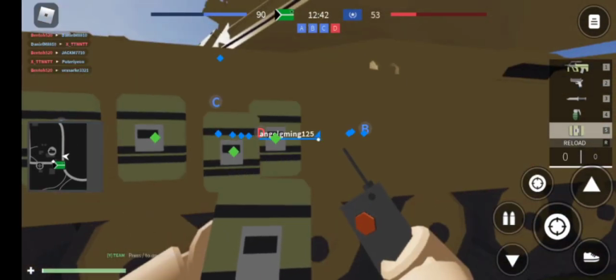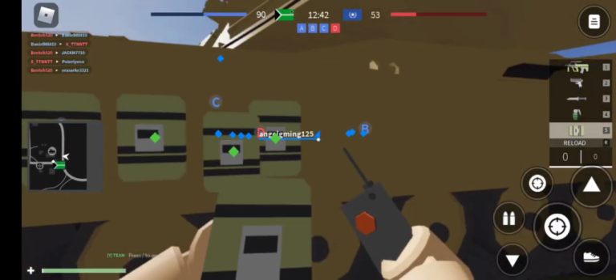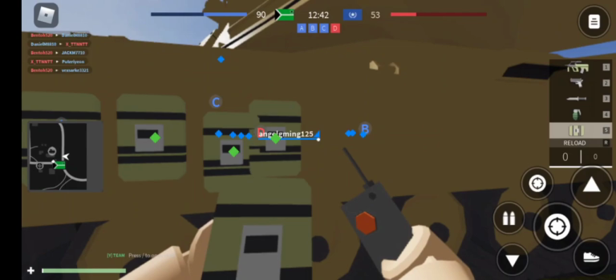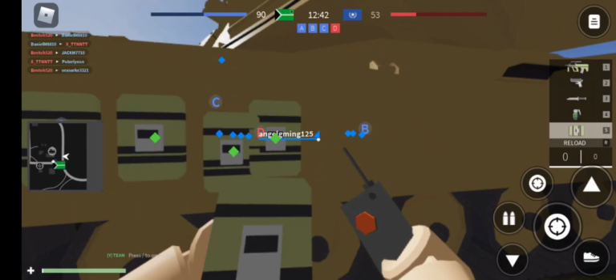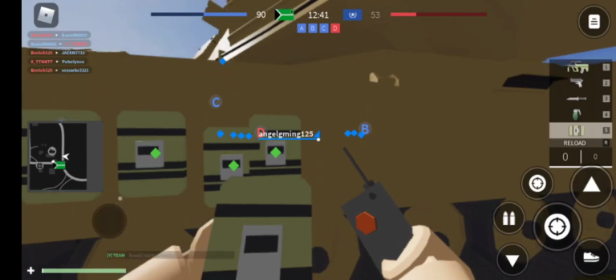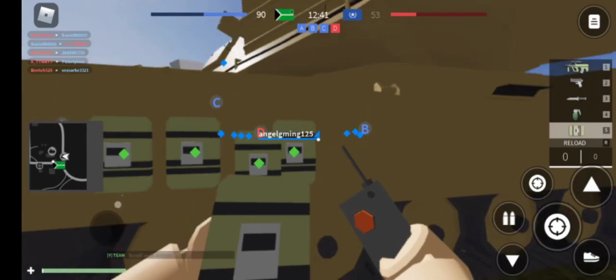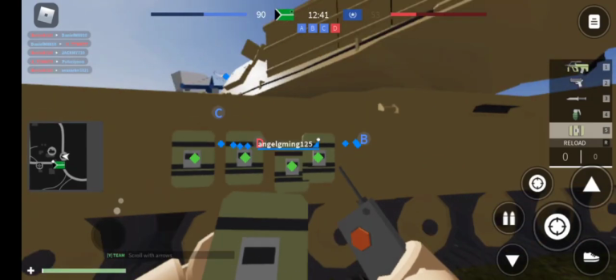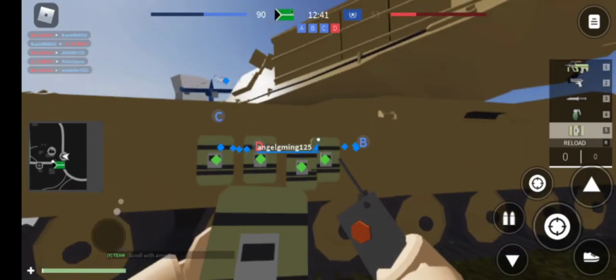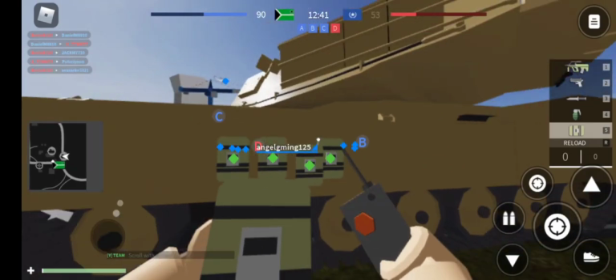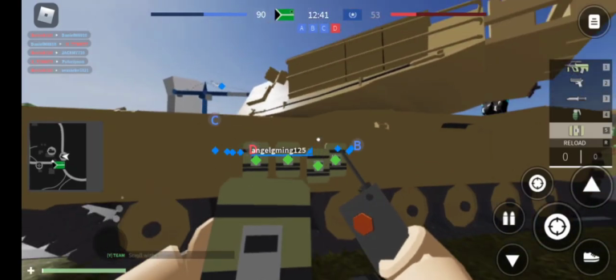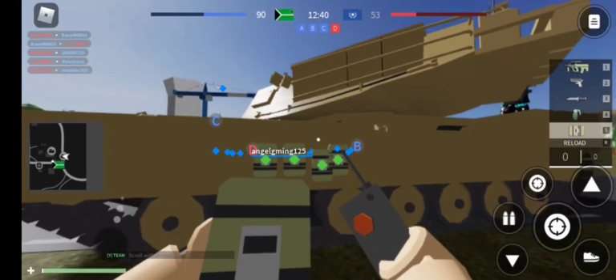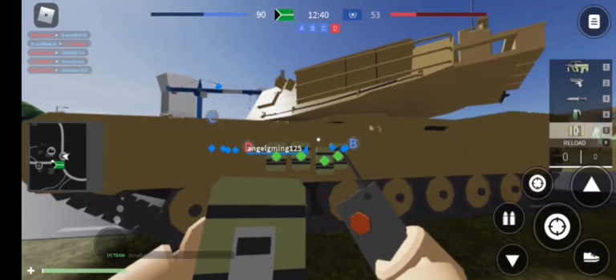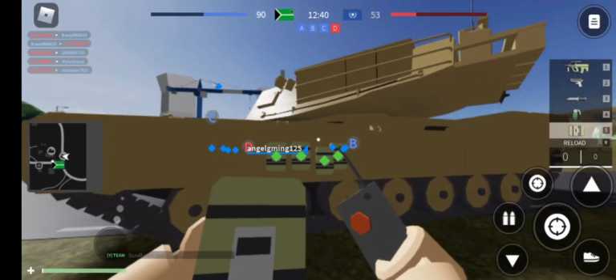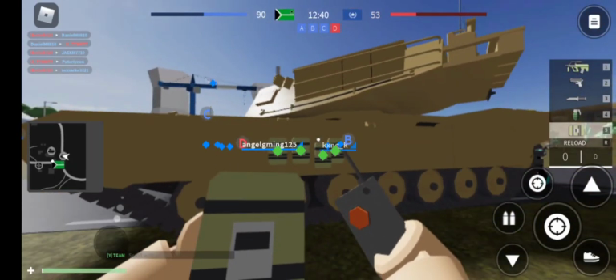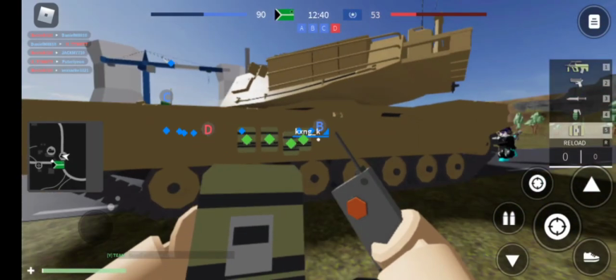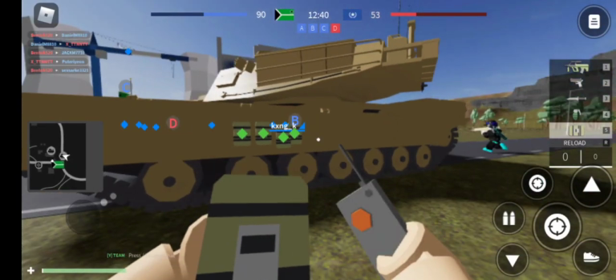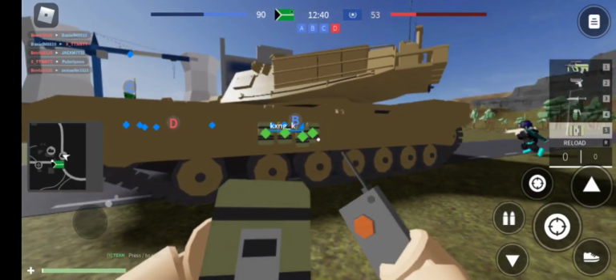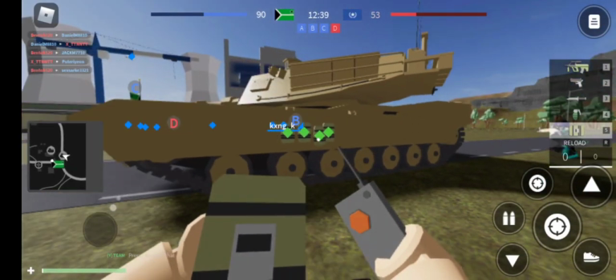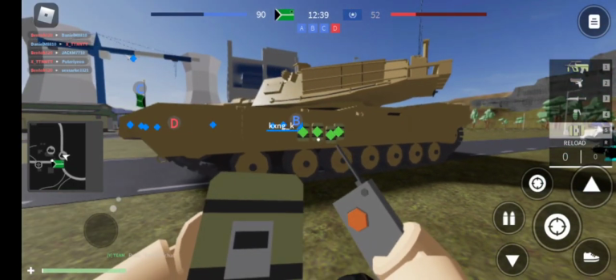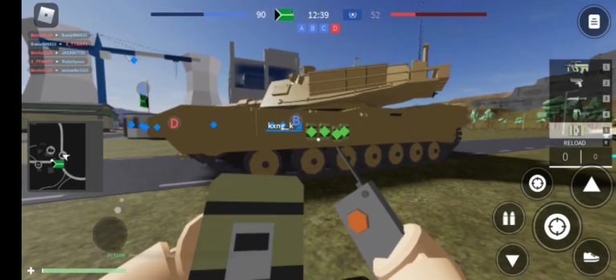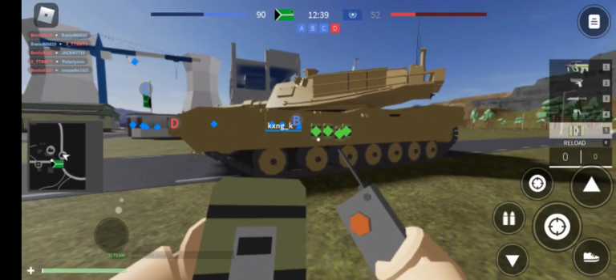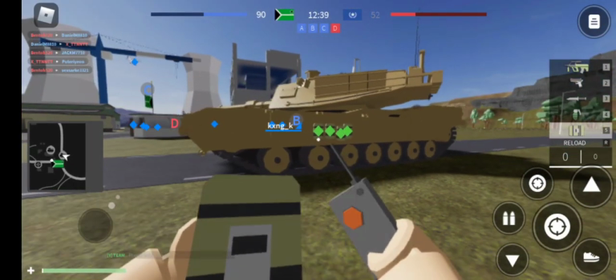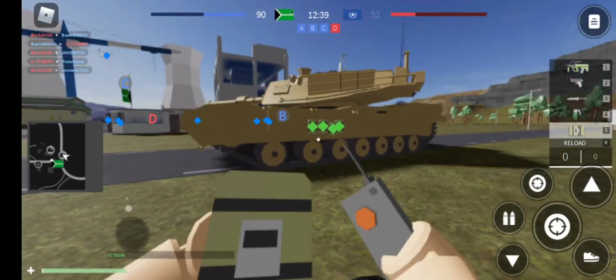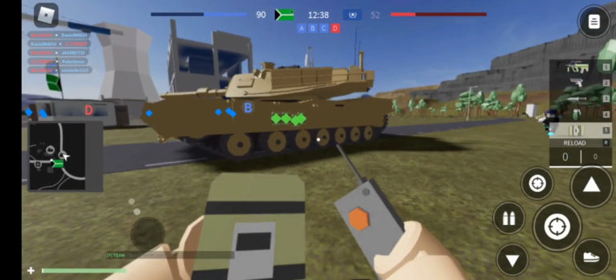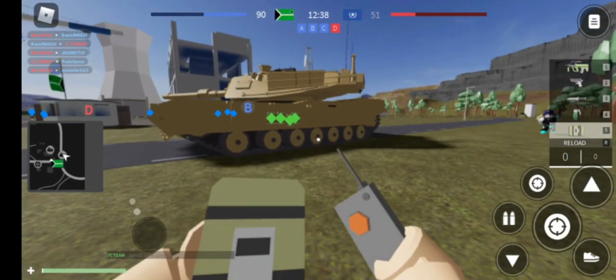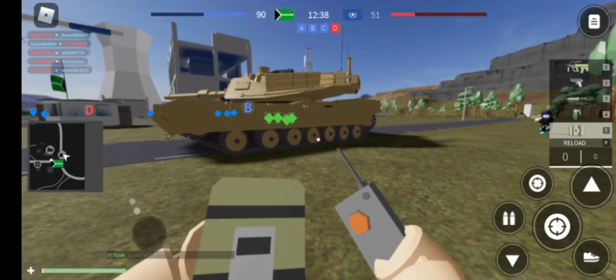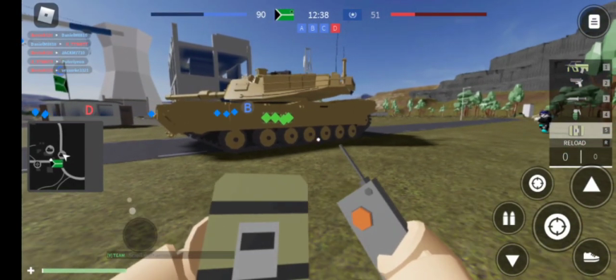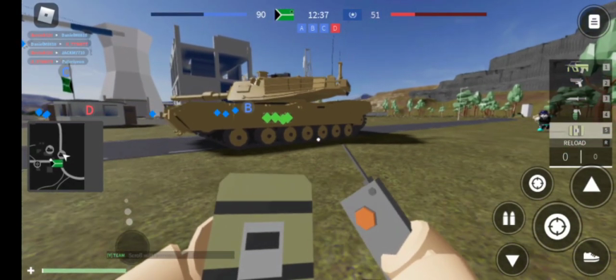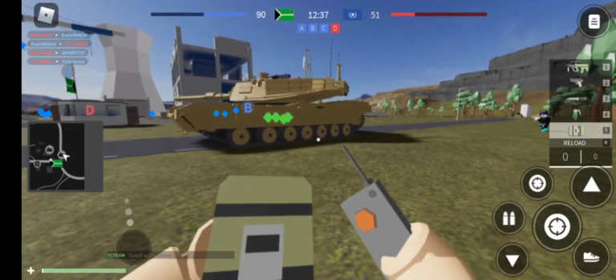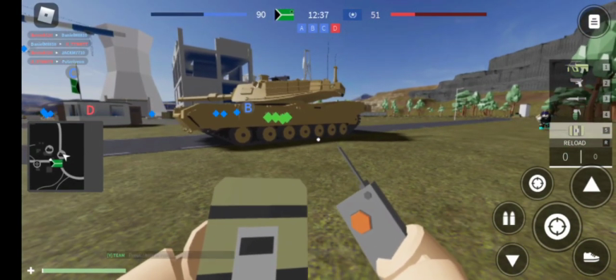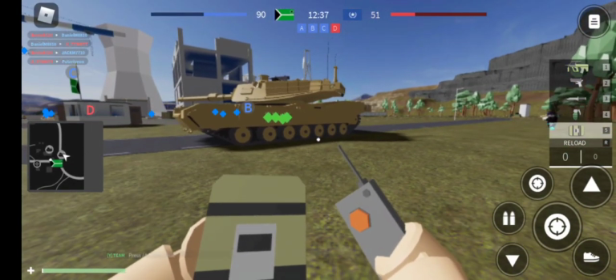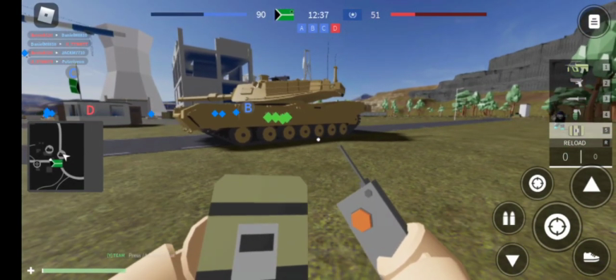You can paste the explosive onto tanks, walls, or any surface, and then you can explode it manually. Right here — let's go and explode it: 3, 2, 1, blow!